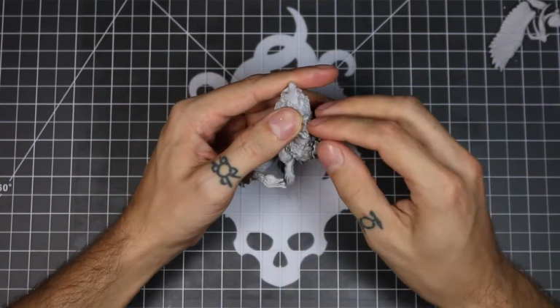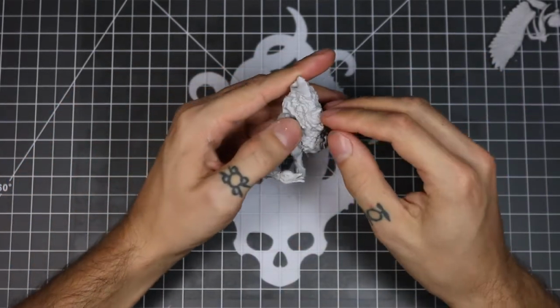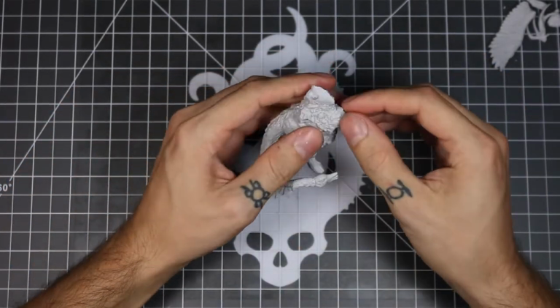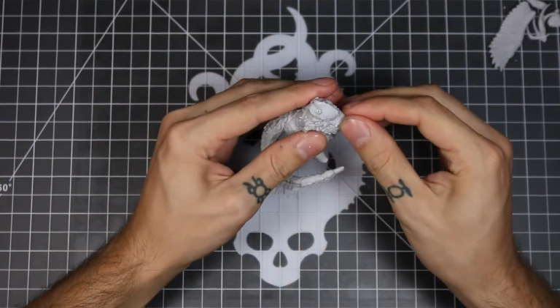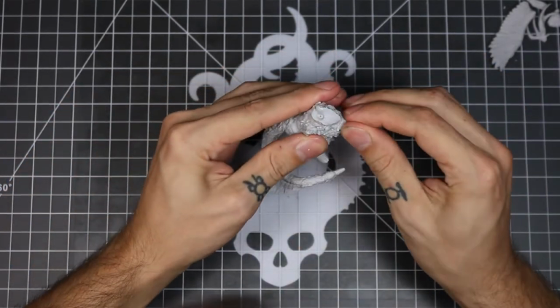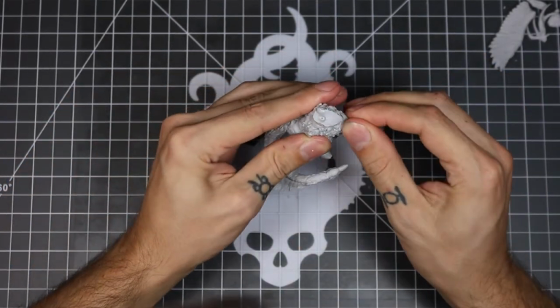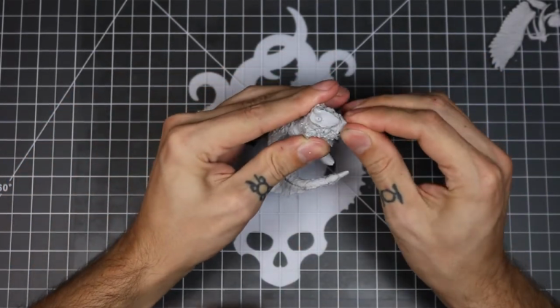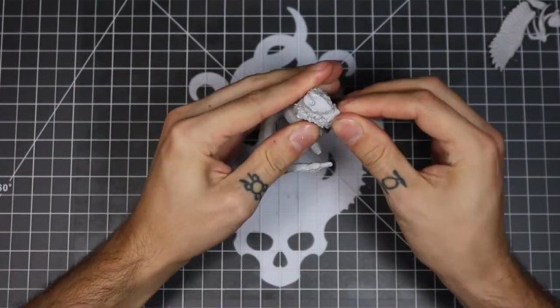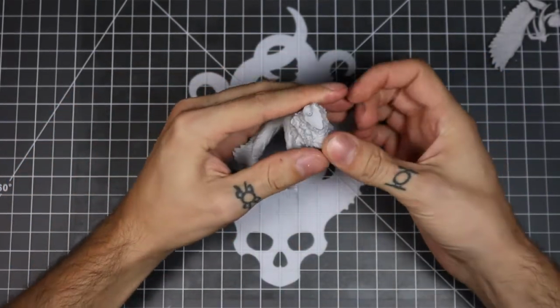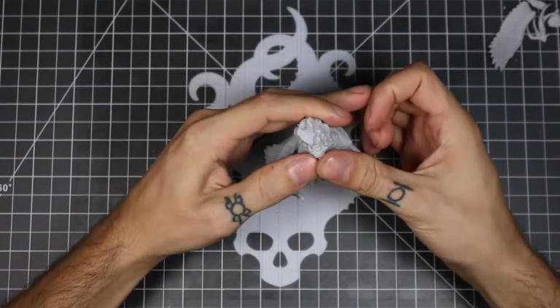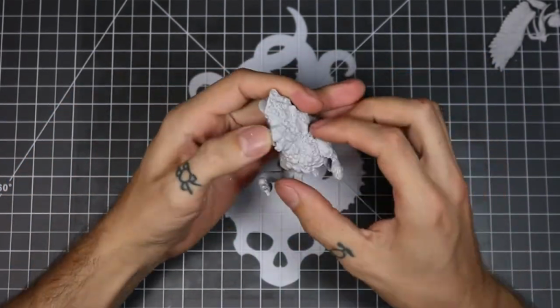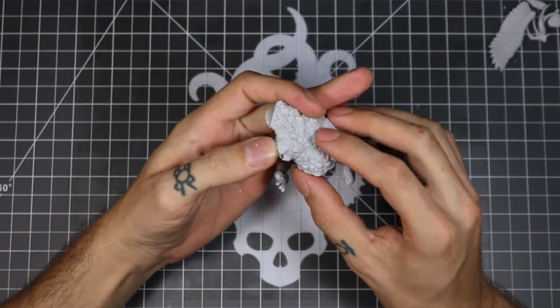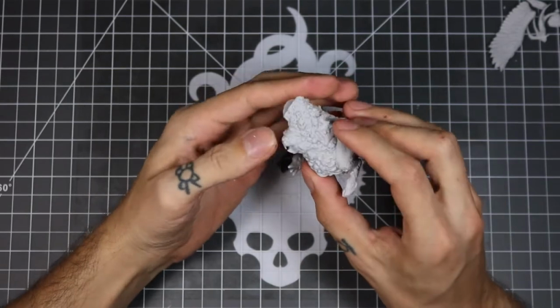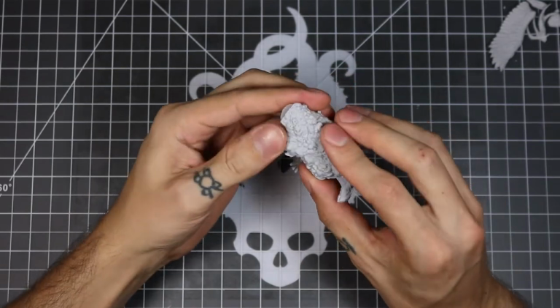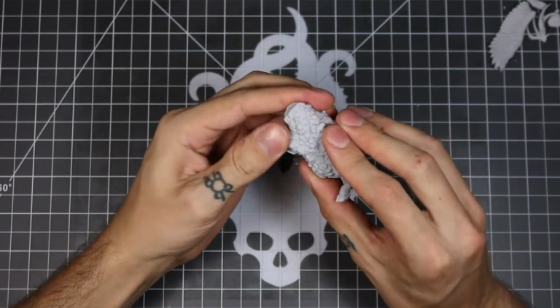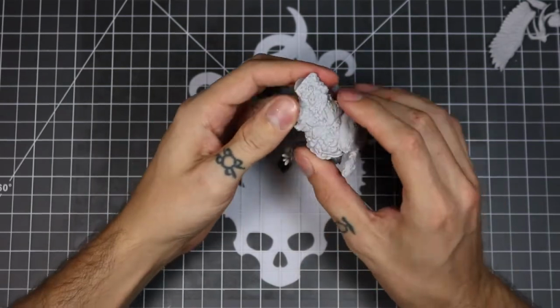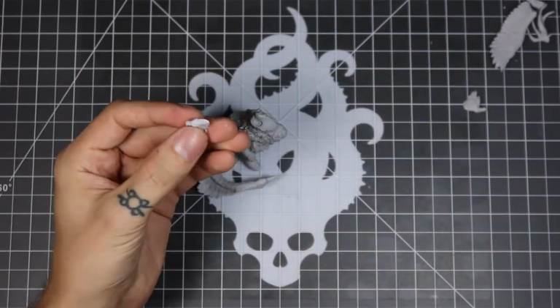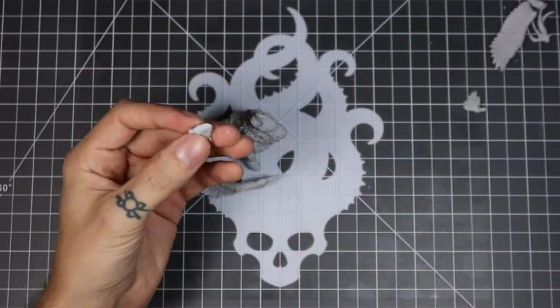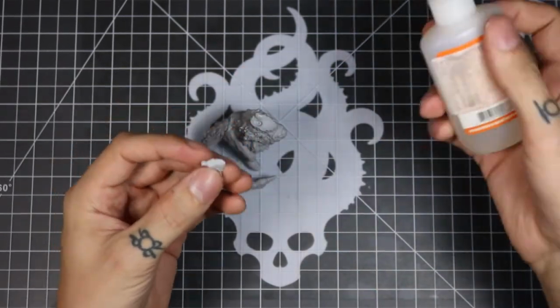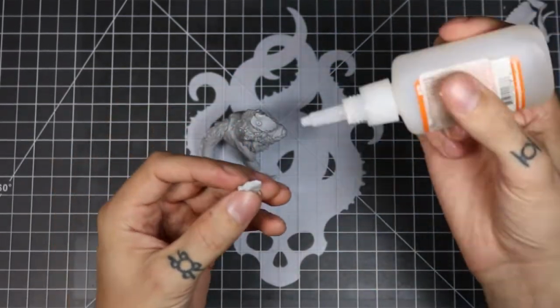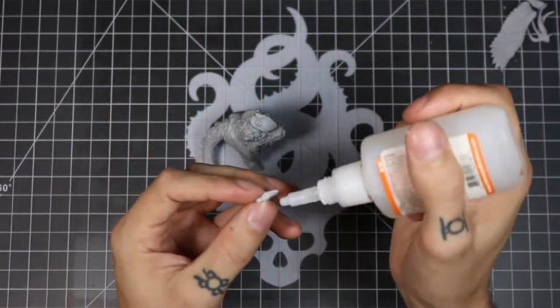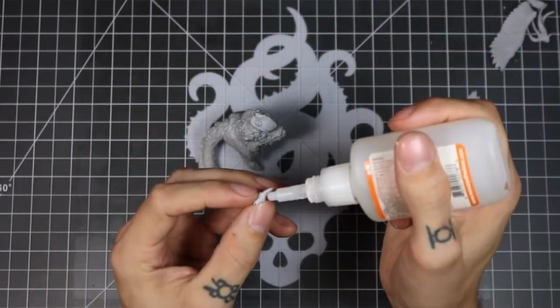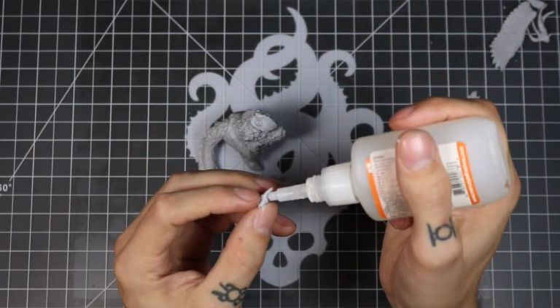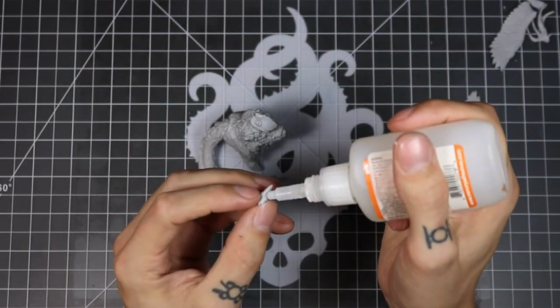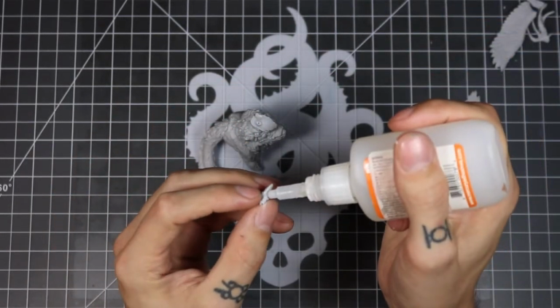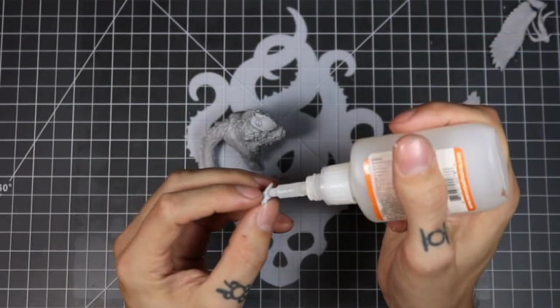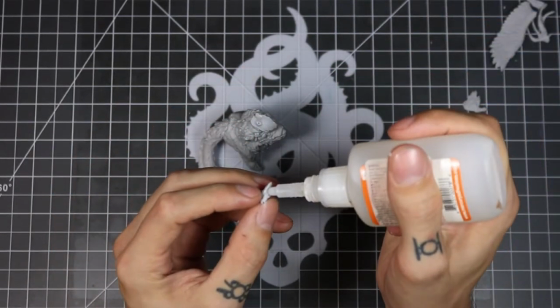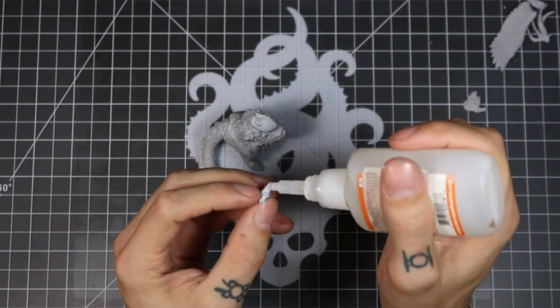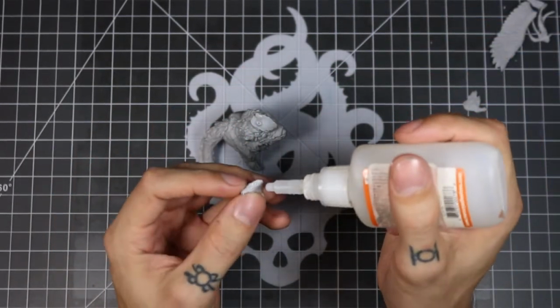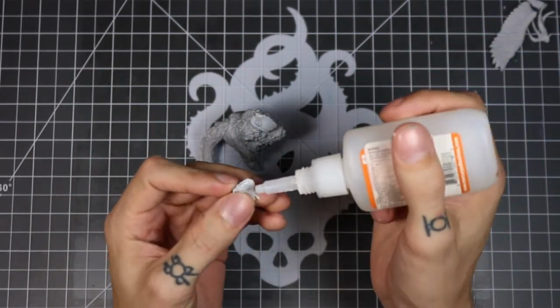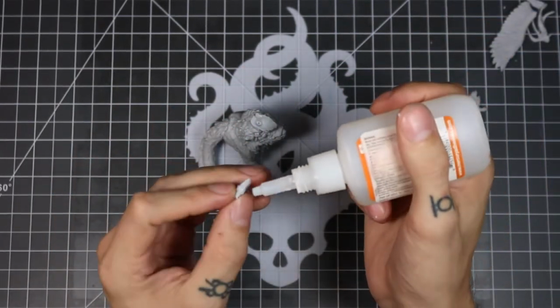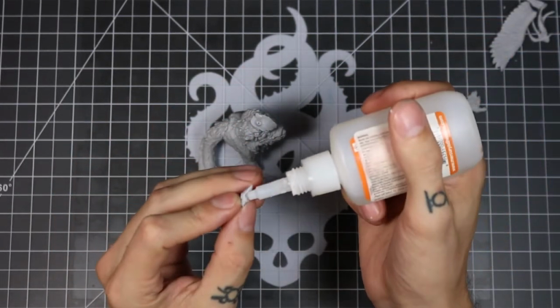I got some glue on myself there, so make sure to wipe that off before you press against the model, to not get any glue on the model.